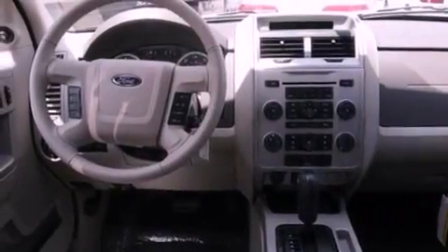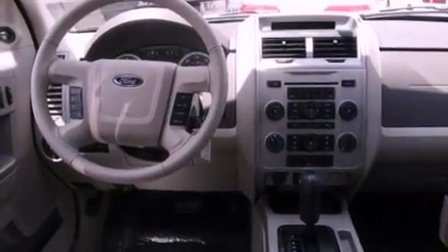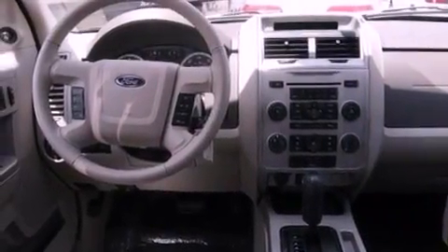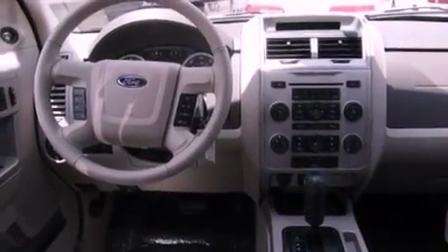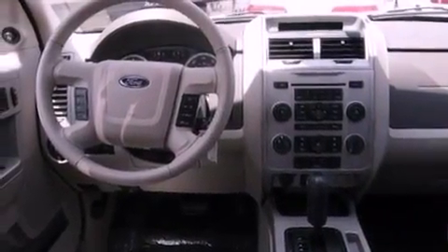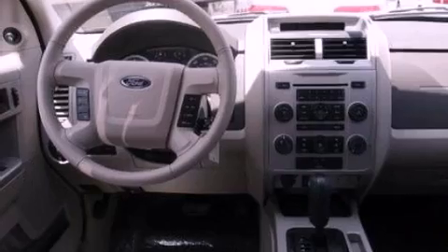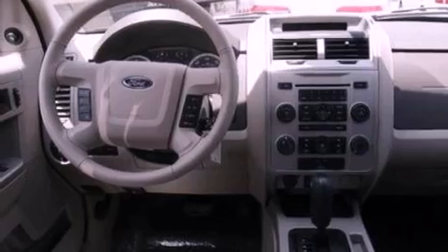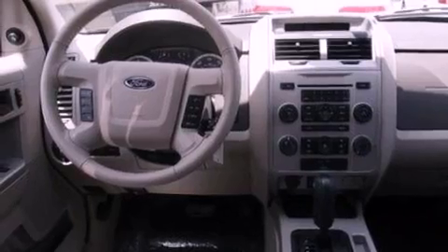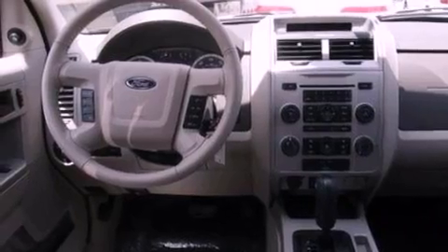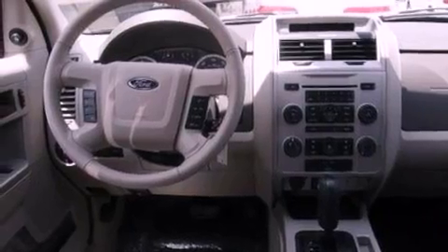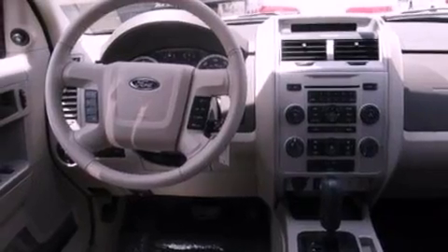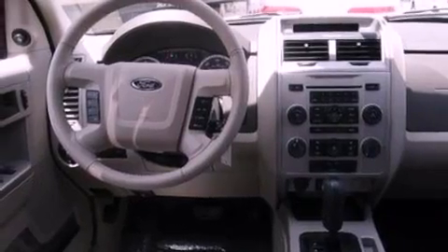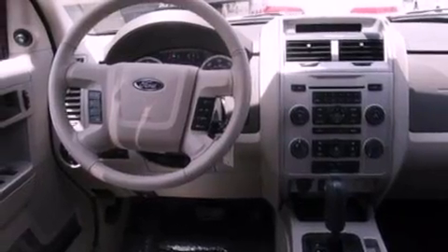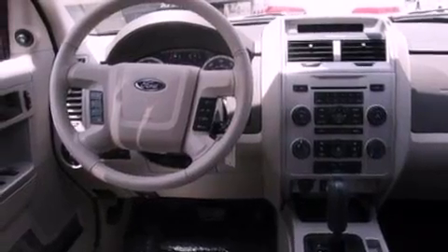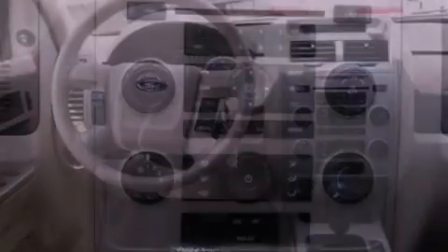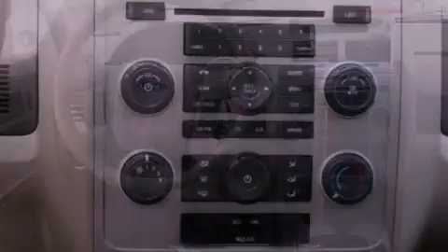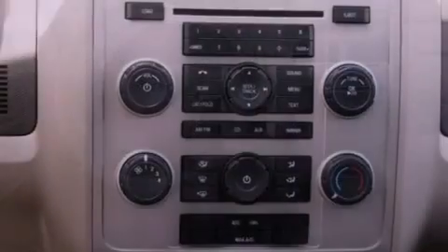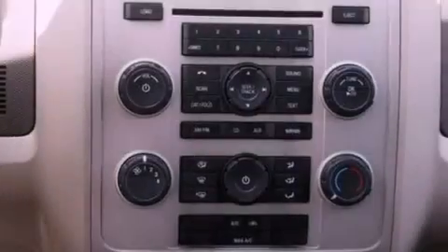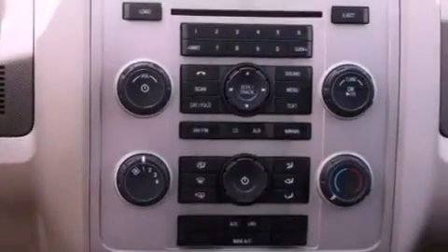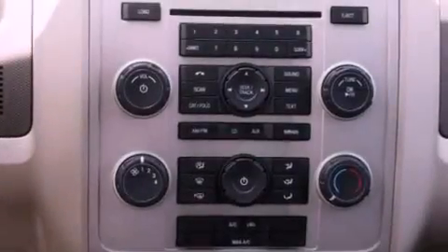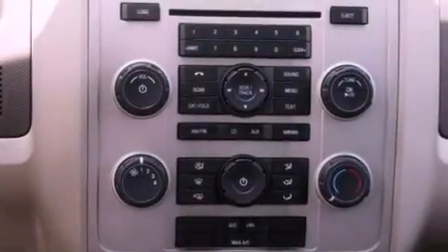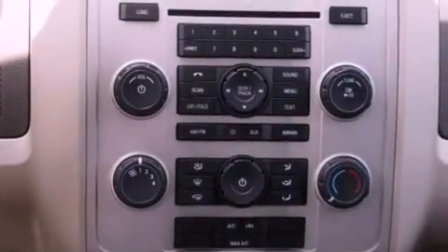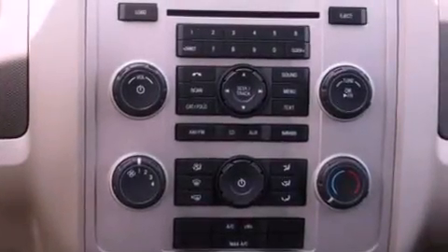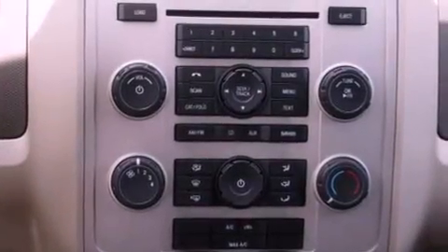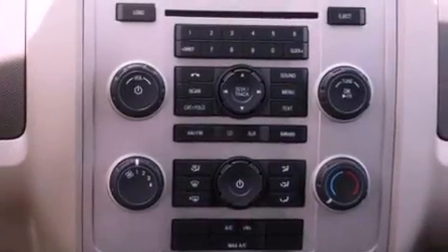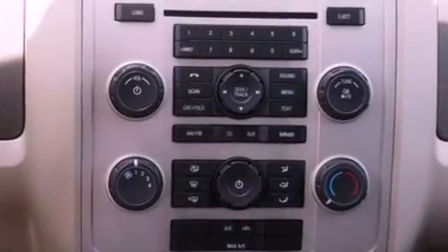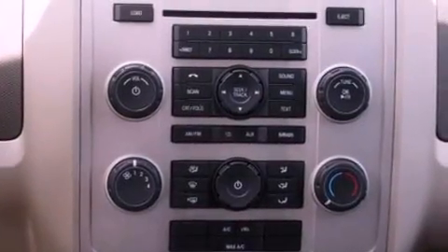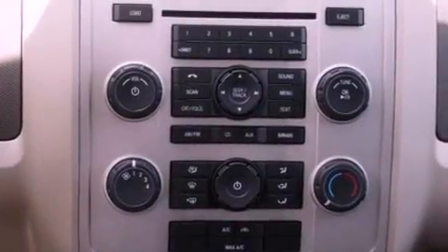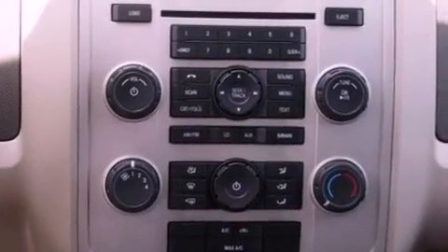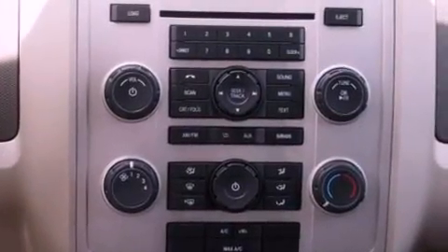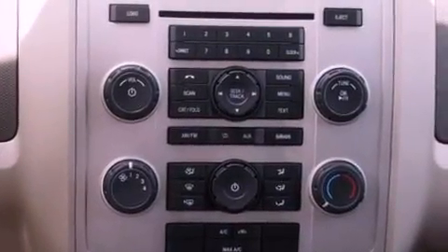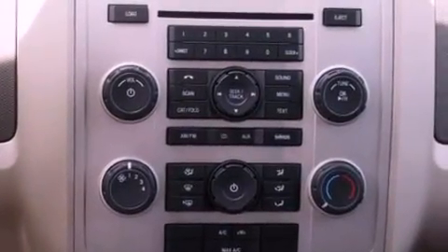Additional features include dusk-sensing headlights, front fog lights, an anti-lock braking system, side curtain airbags, and roof rails.